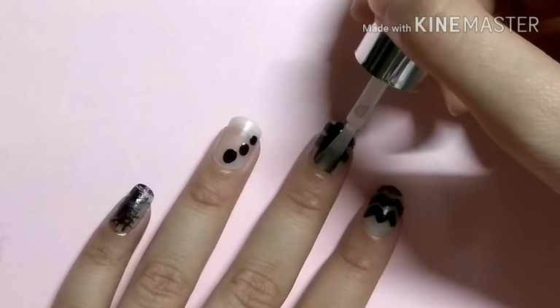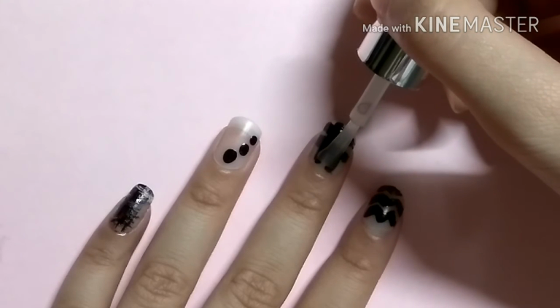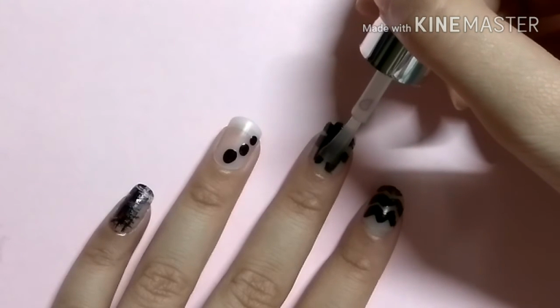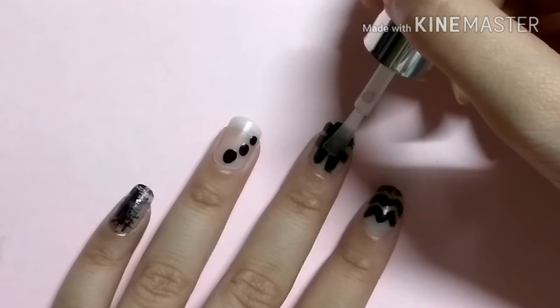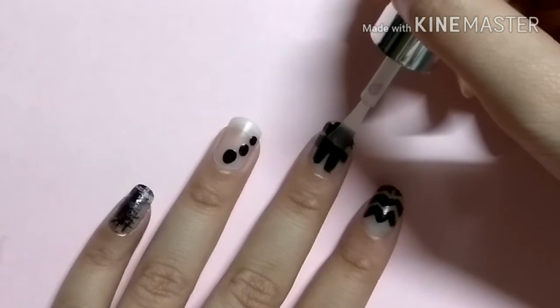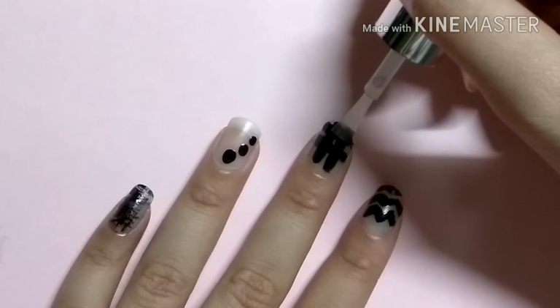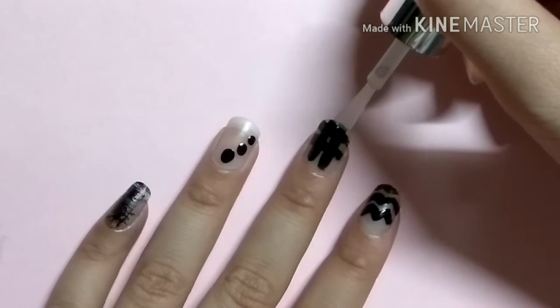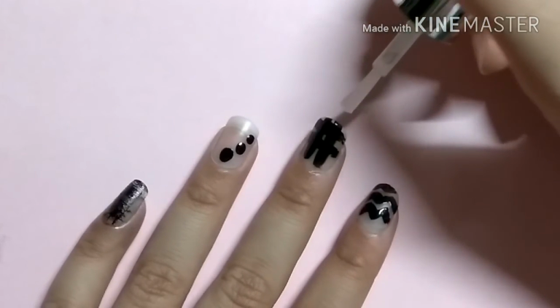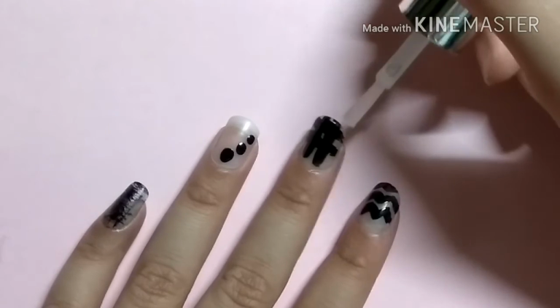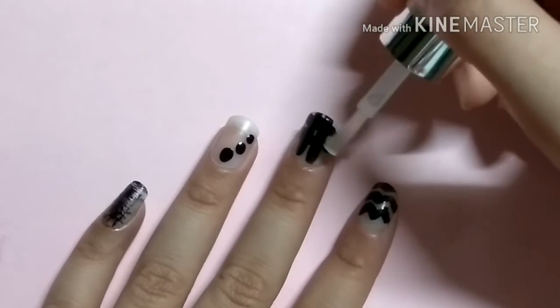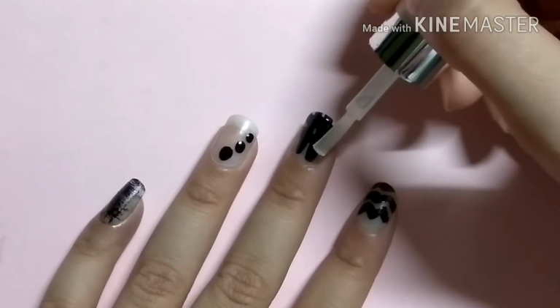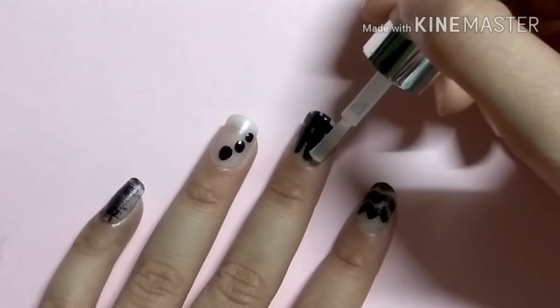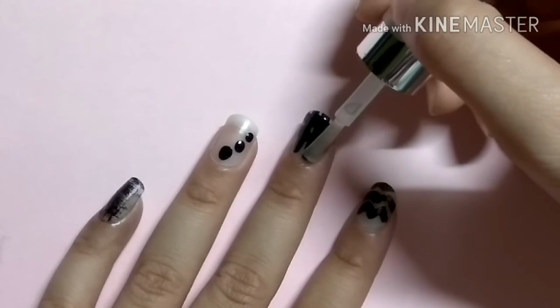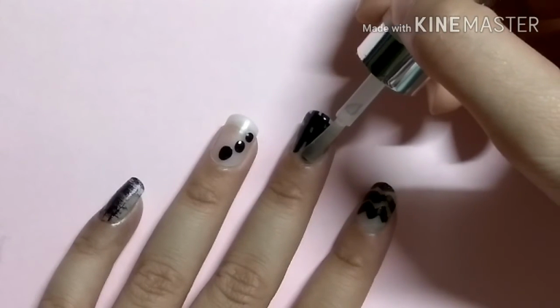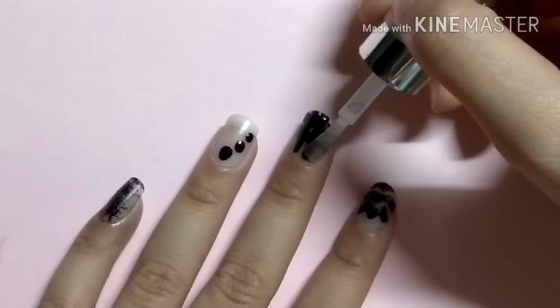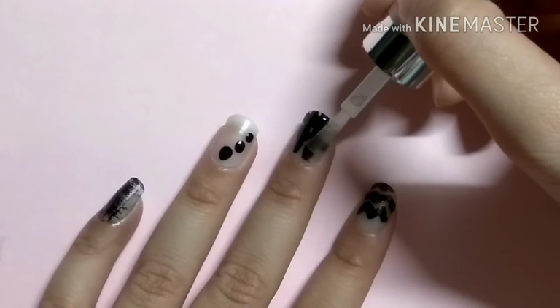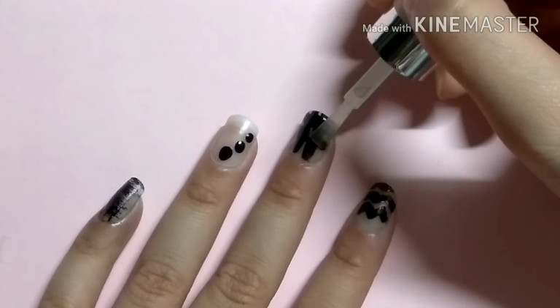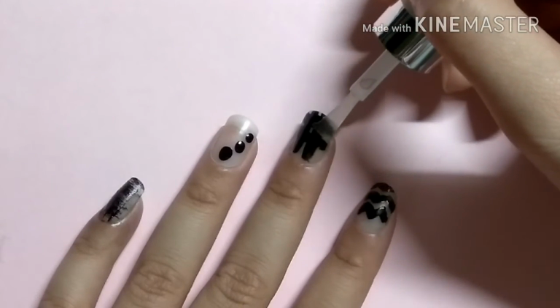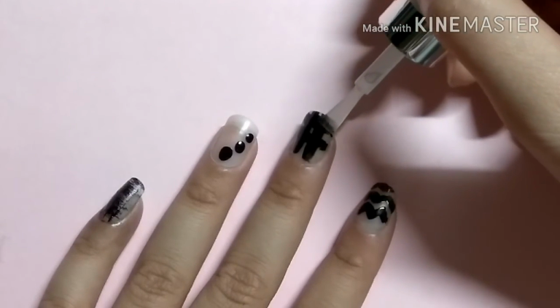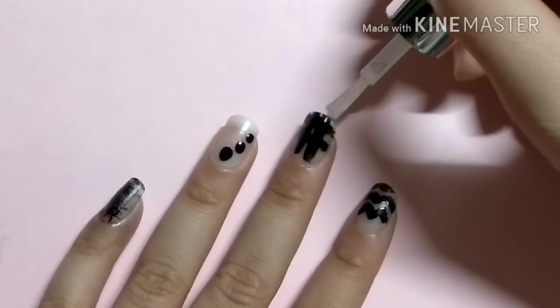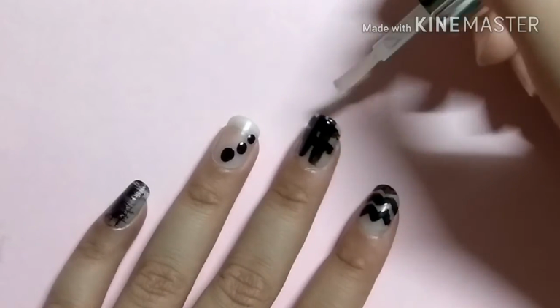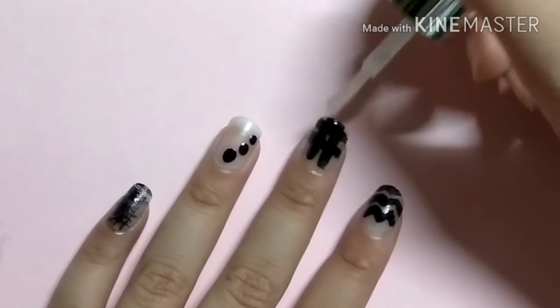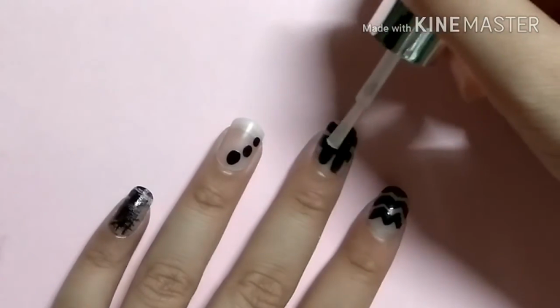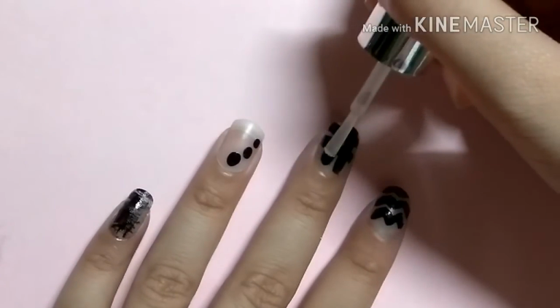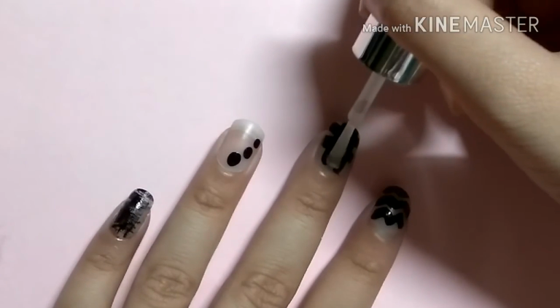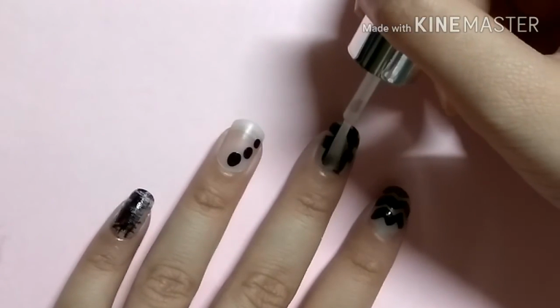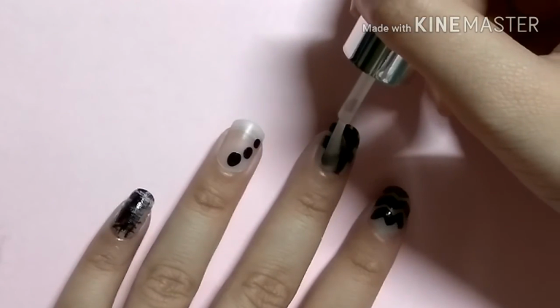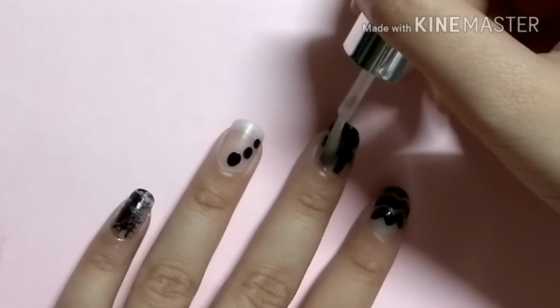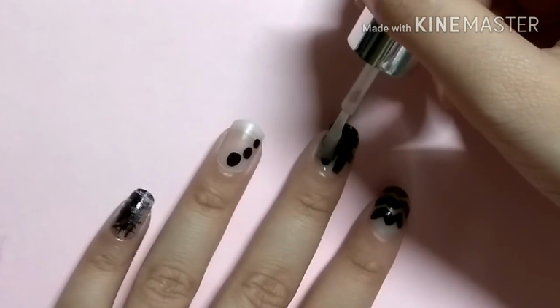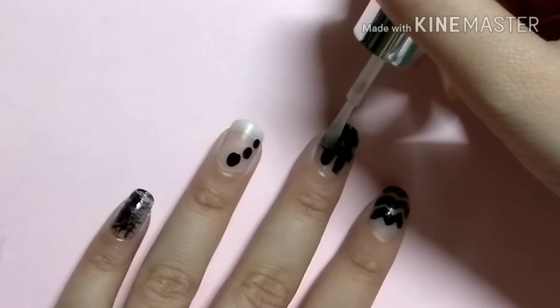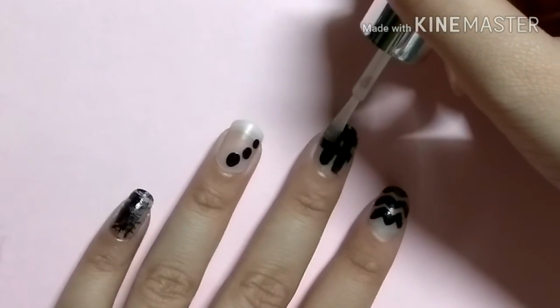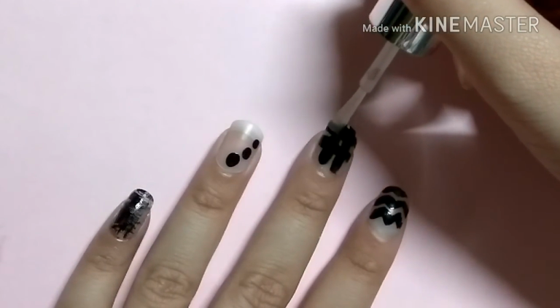Now seal everything off with a fast drying top coat and give a beautiful shine to your manicure.